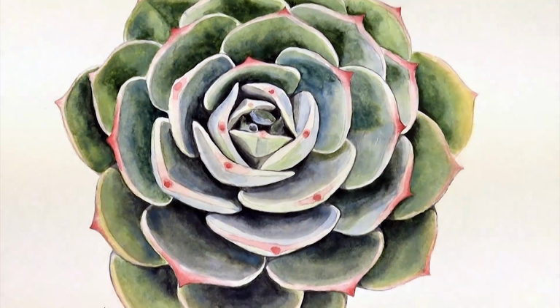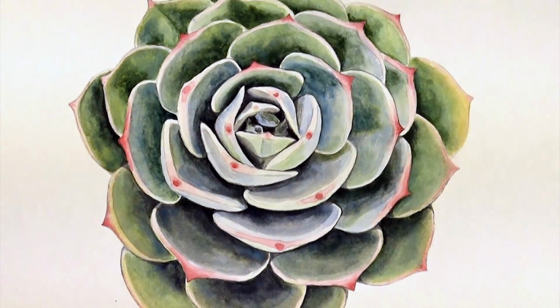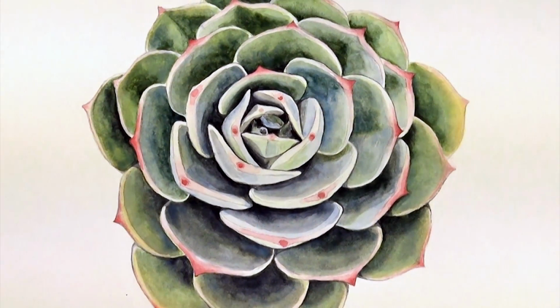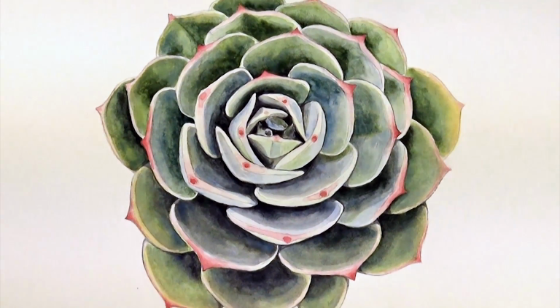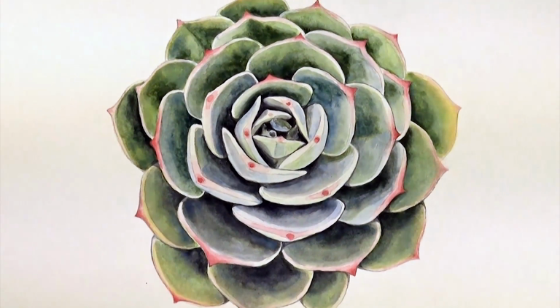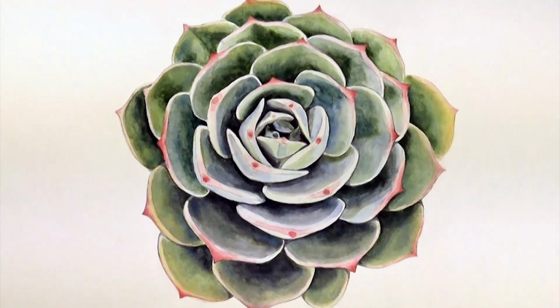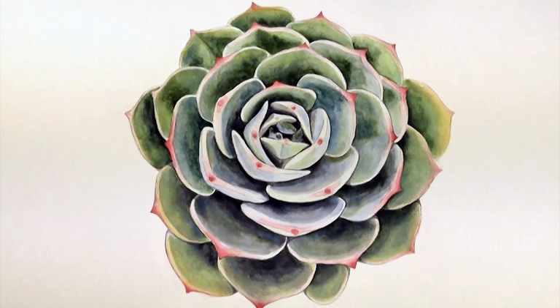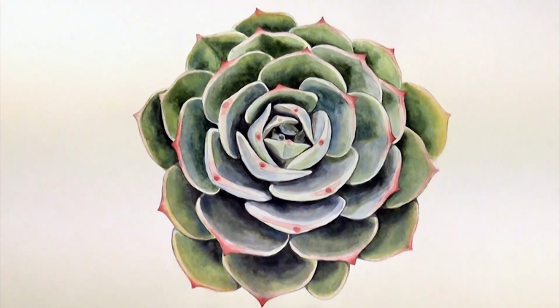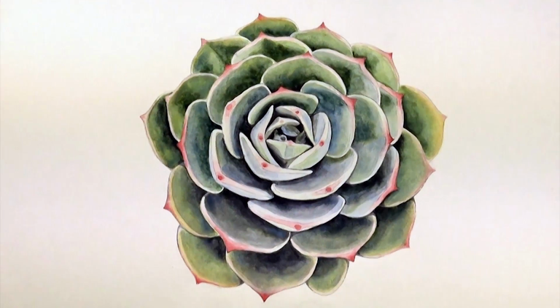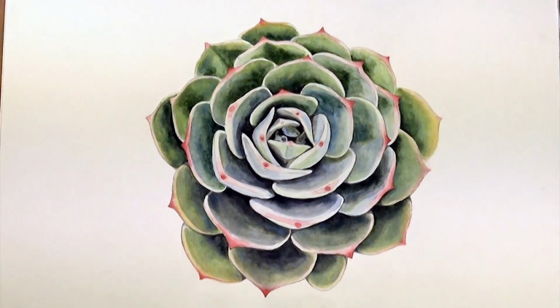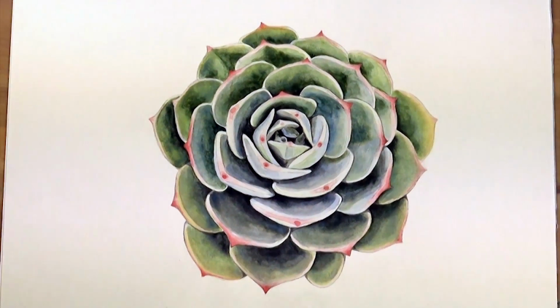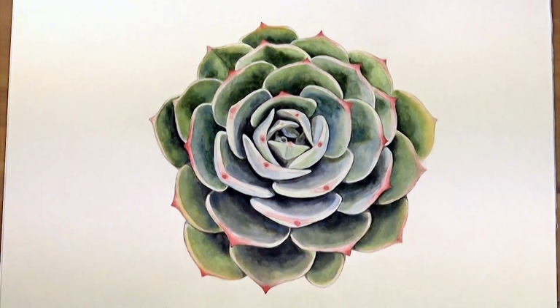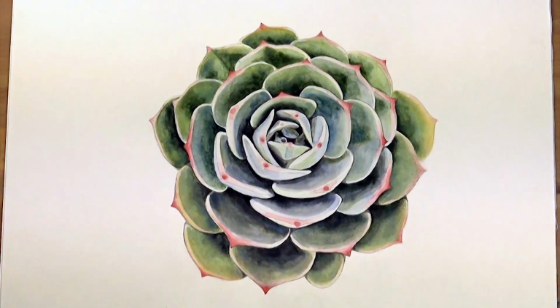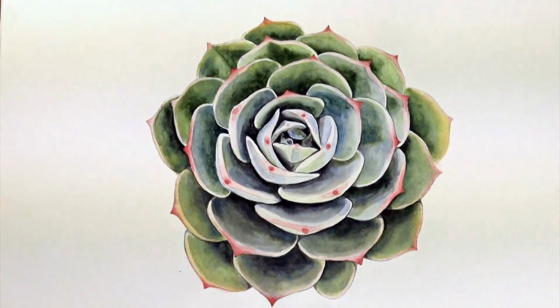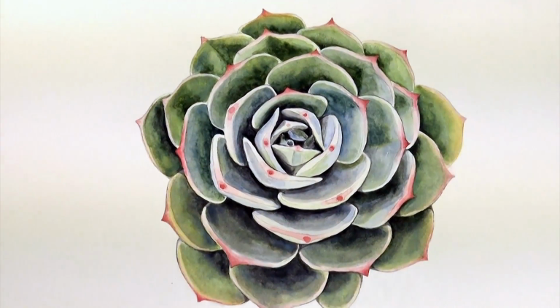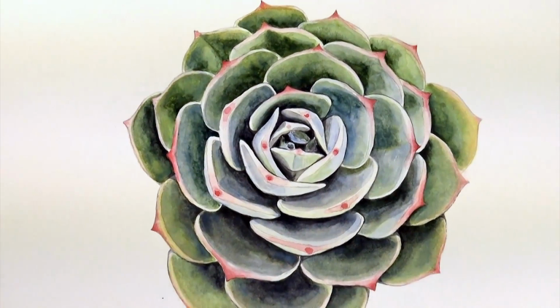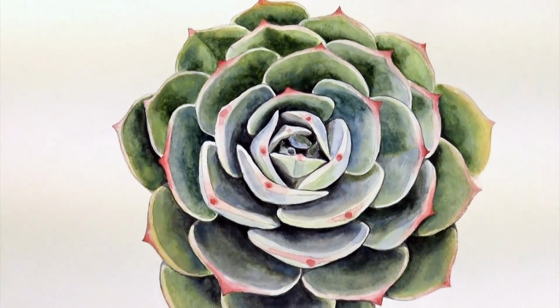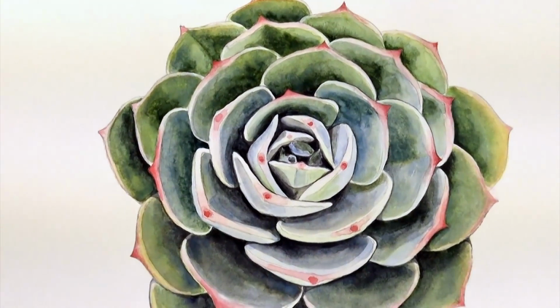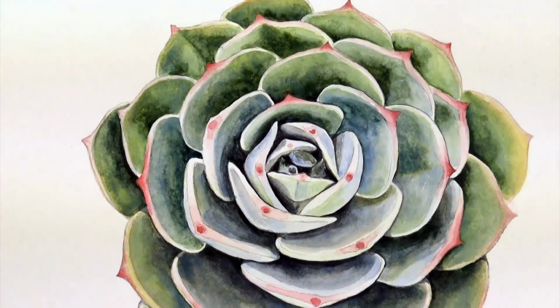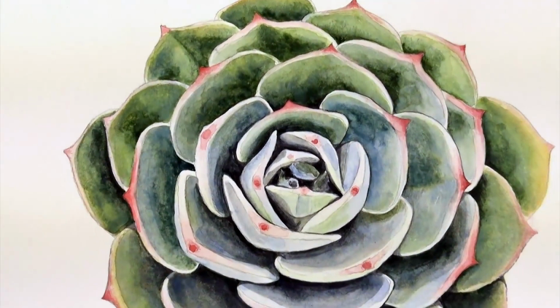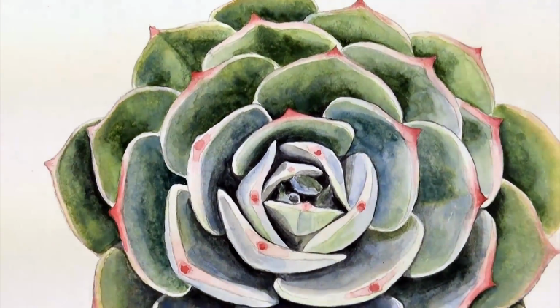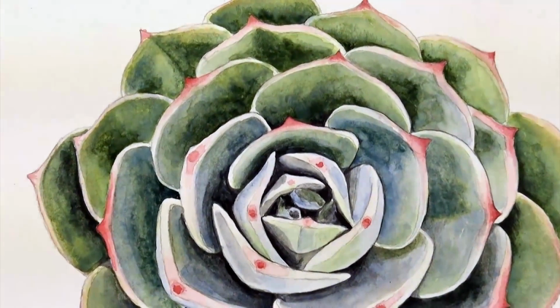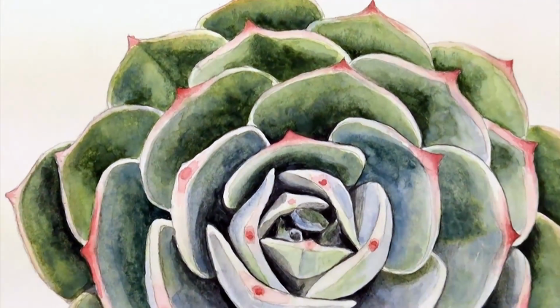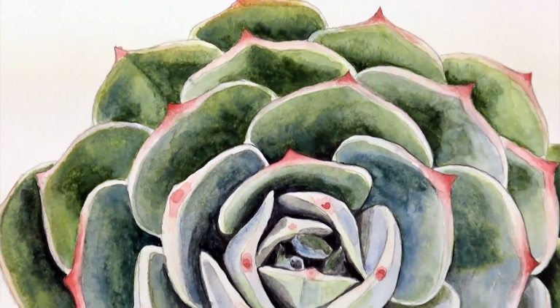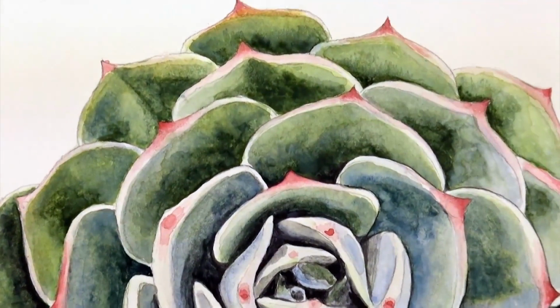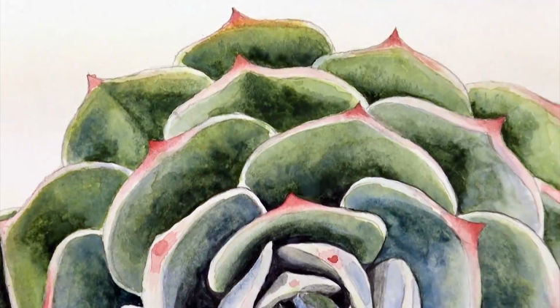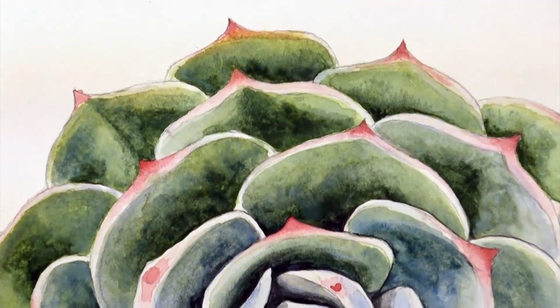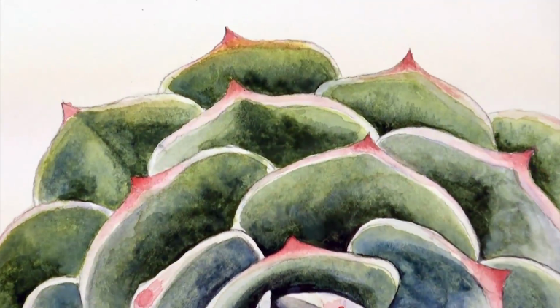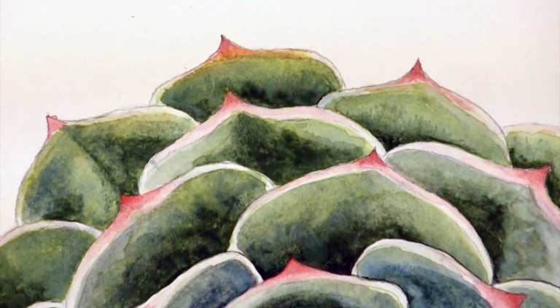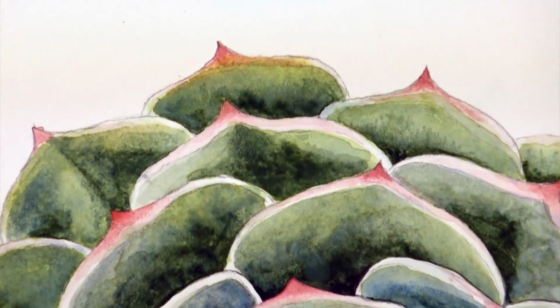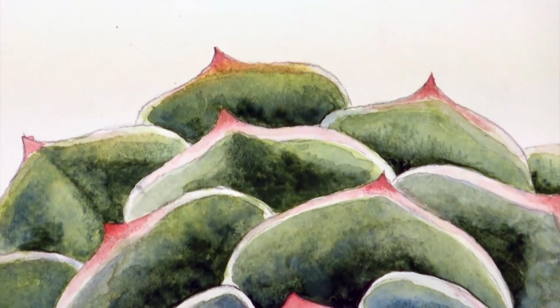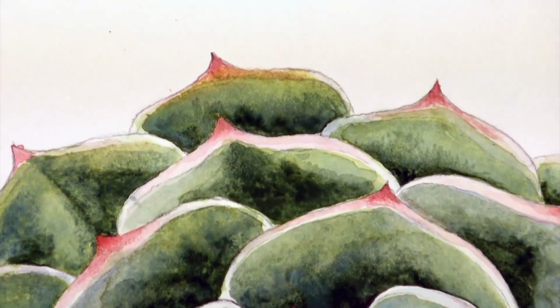Hello there! In this lesson we'll be using watercolours to paint this realistic succulent plant.